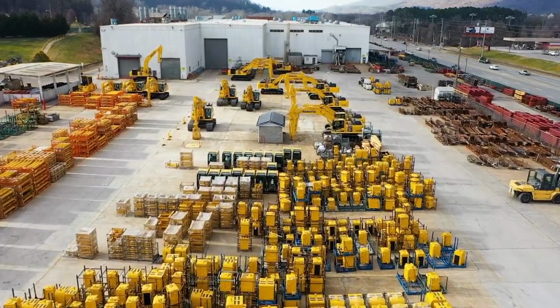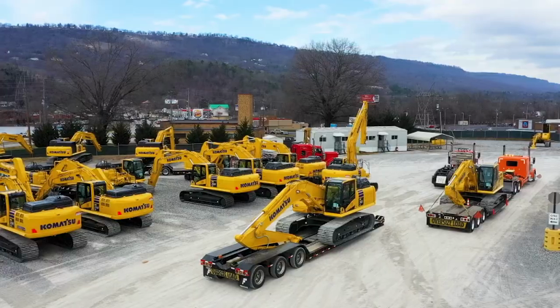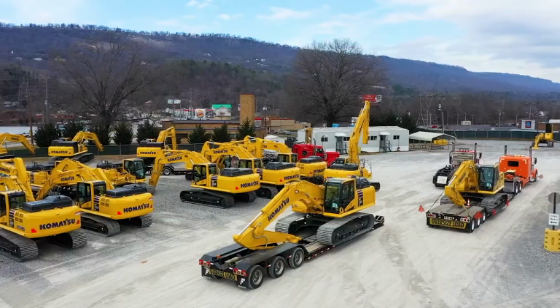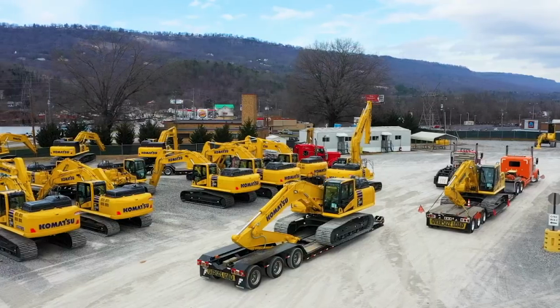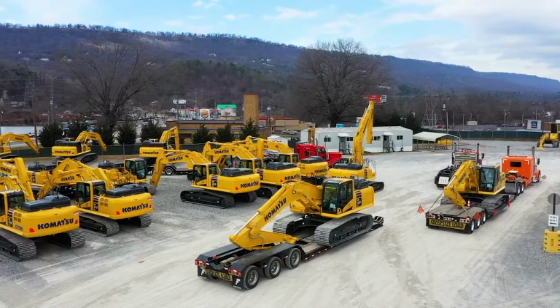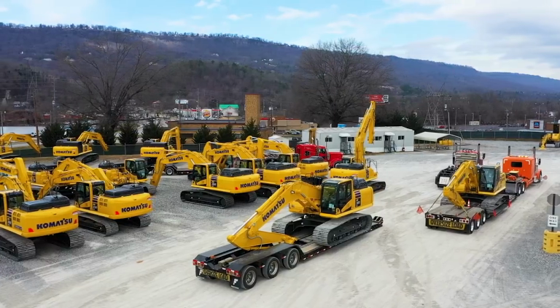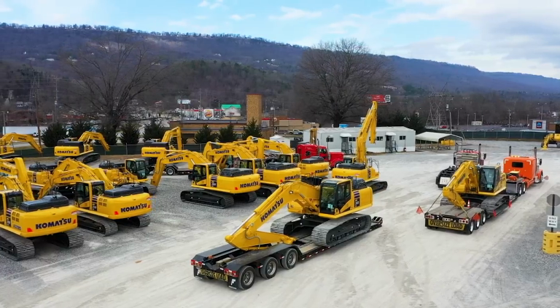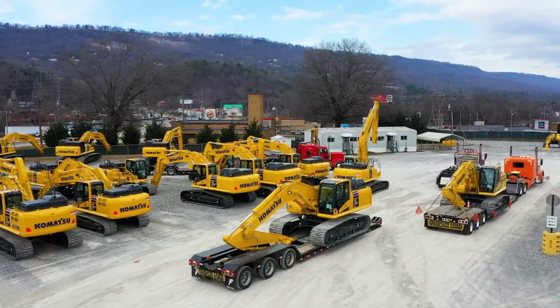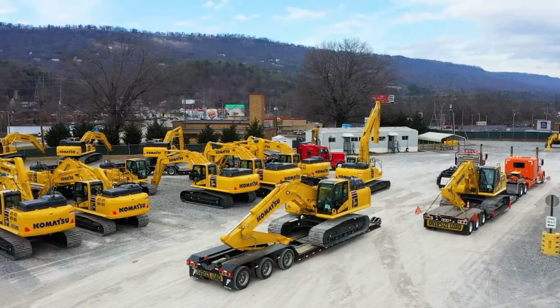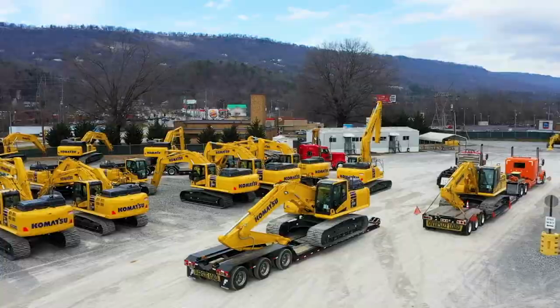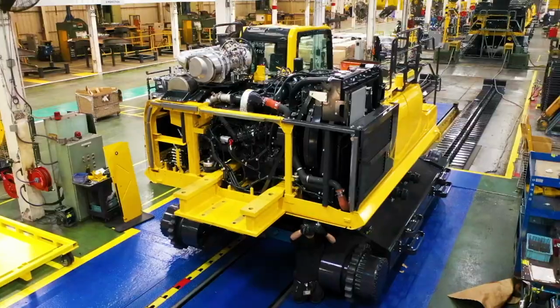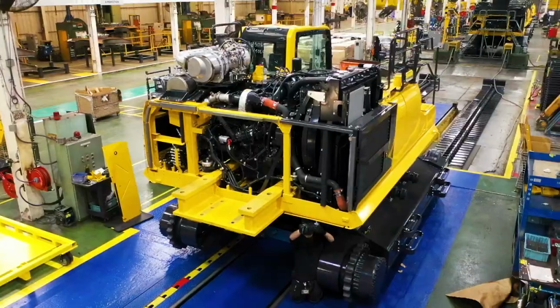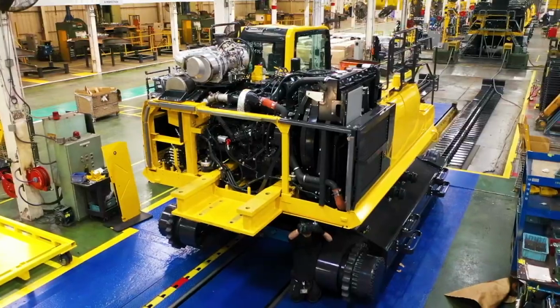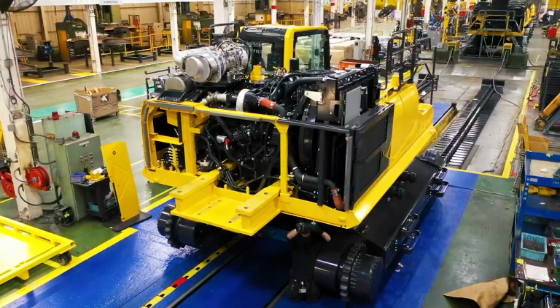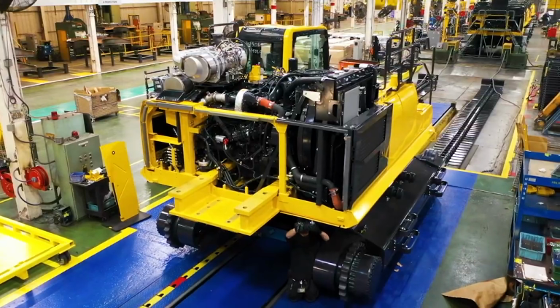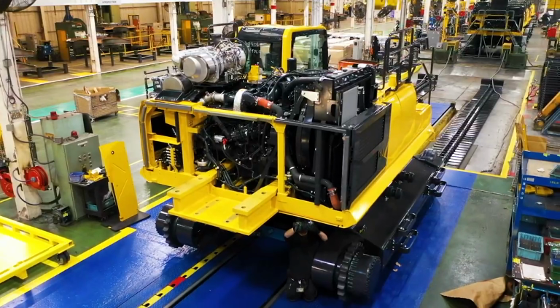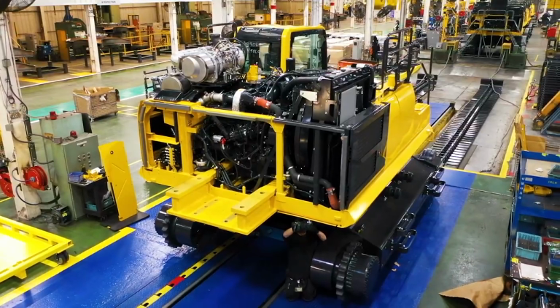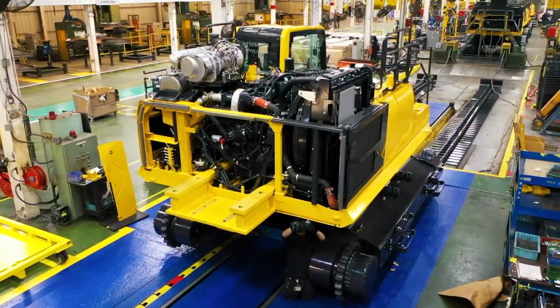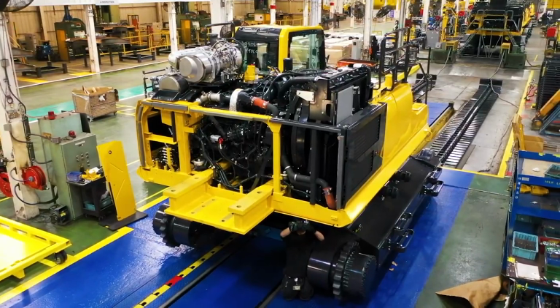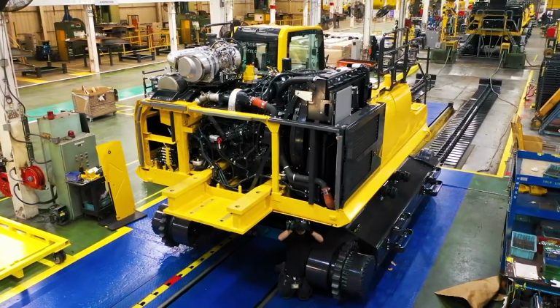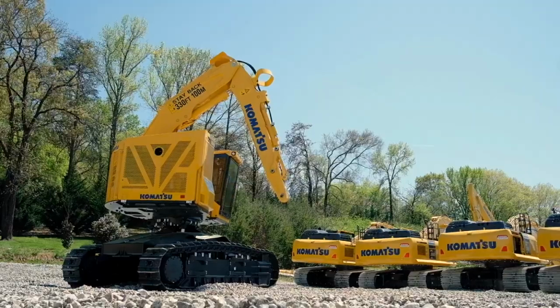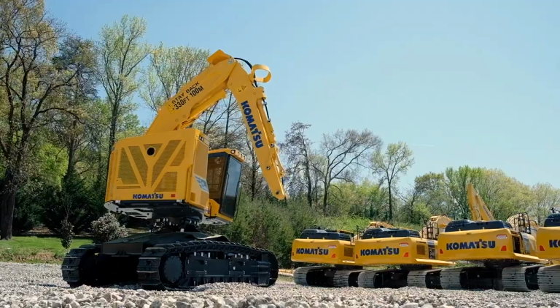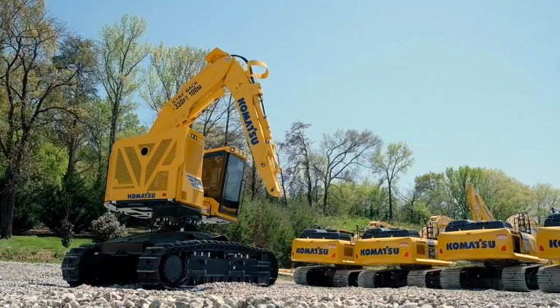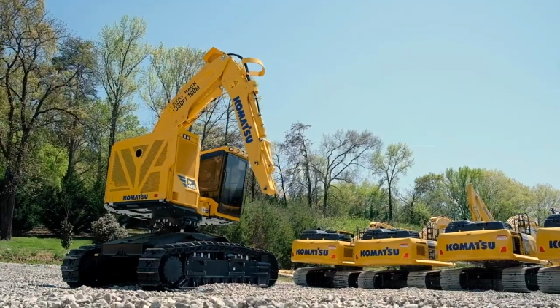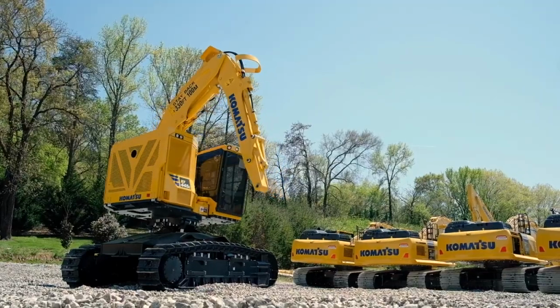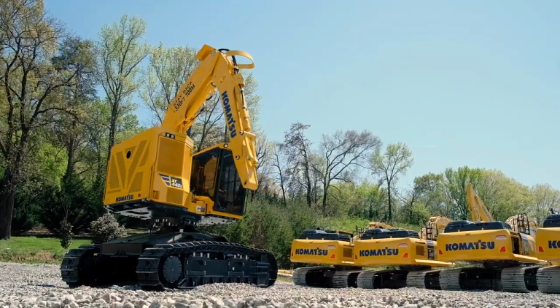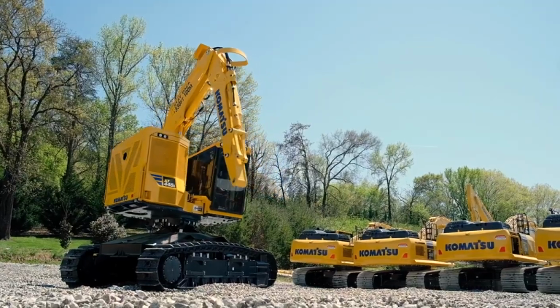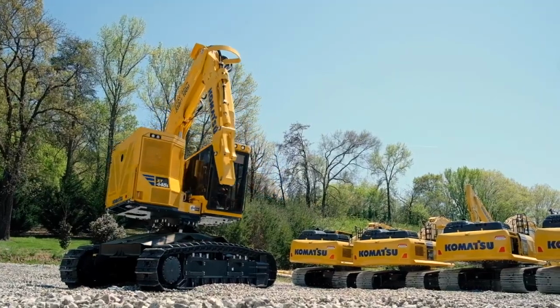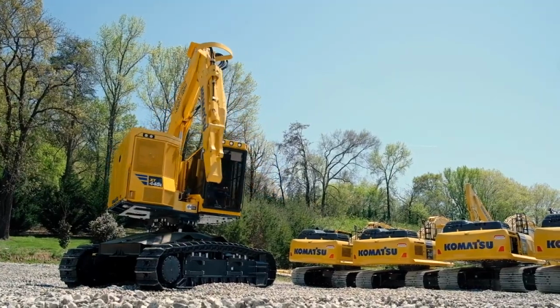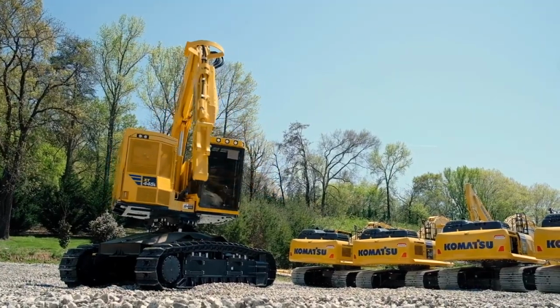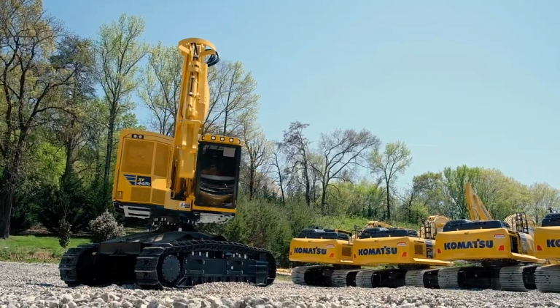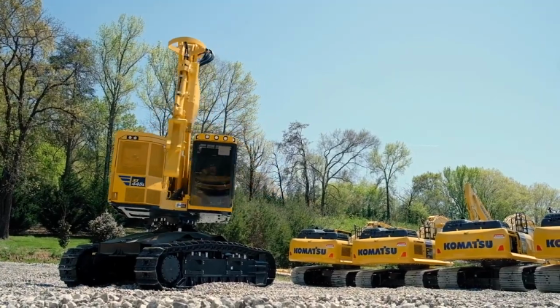Today, CMO conducts assembly and fabrication operations for hydraulic excavators as well as forestry machines.